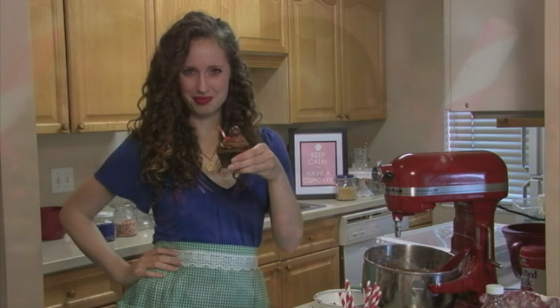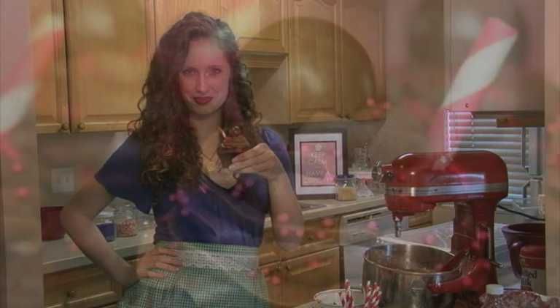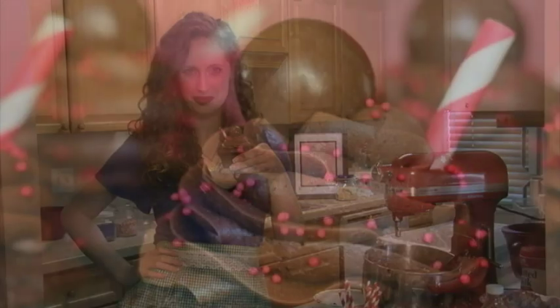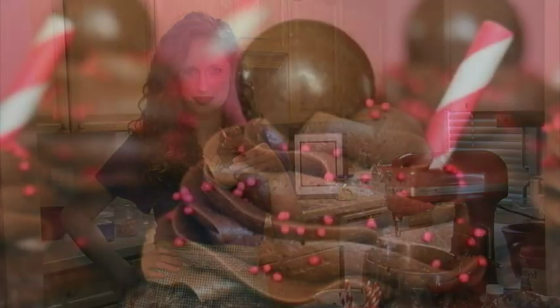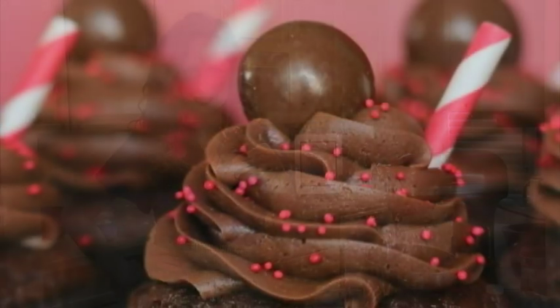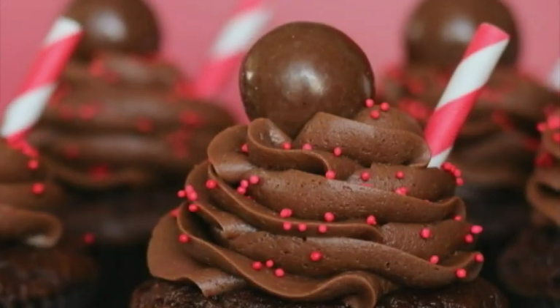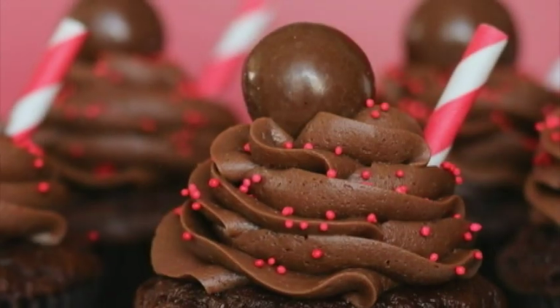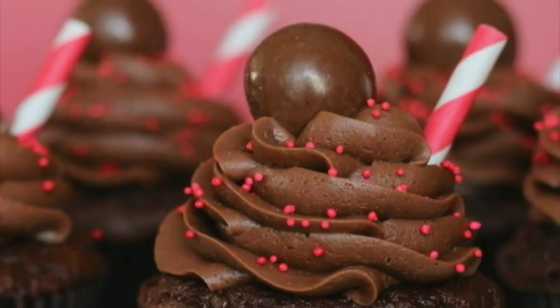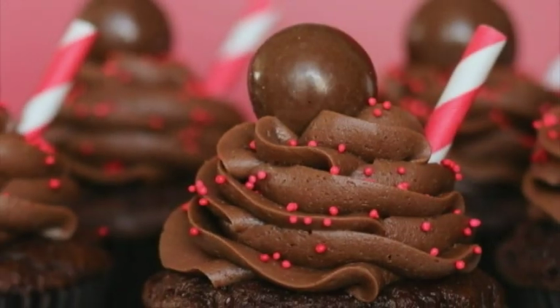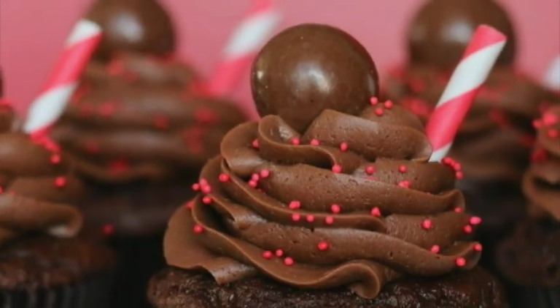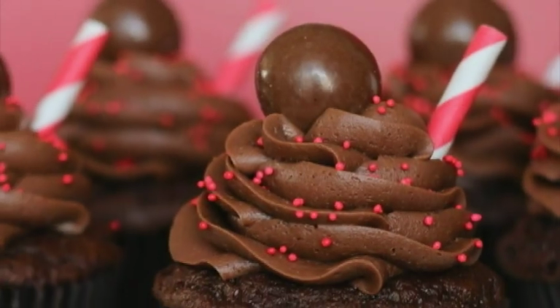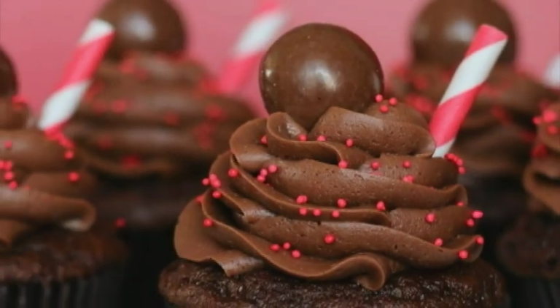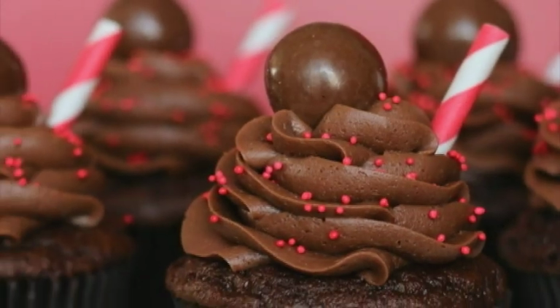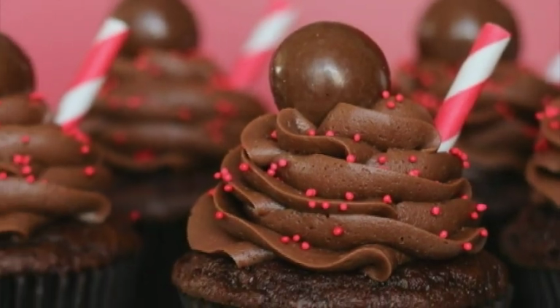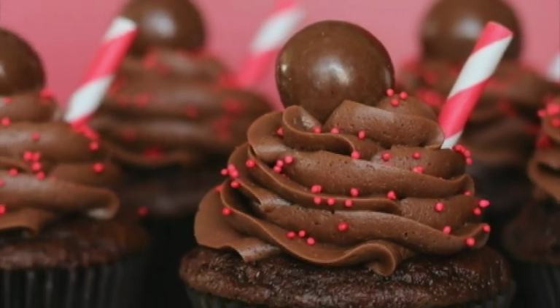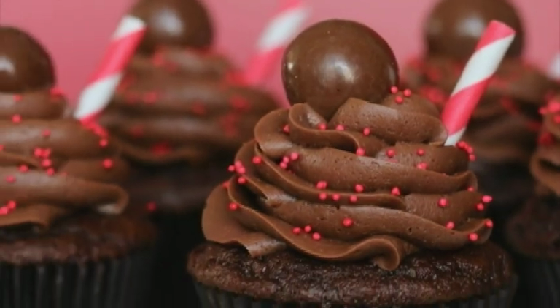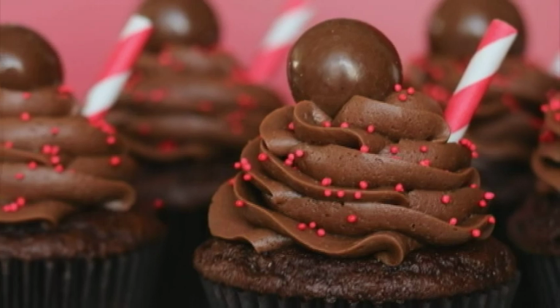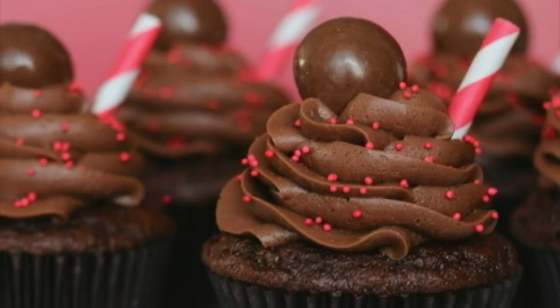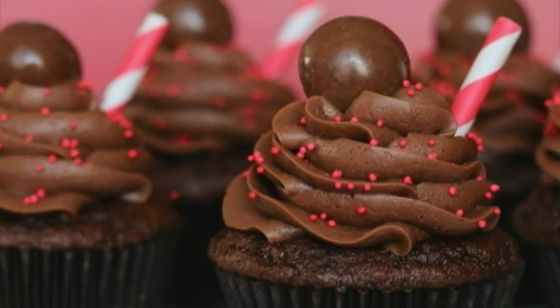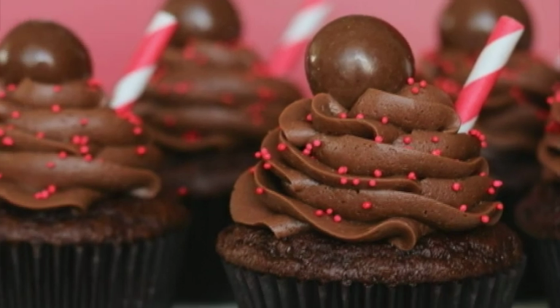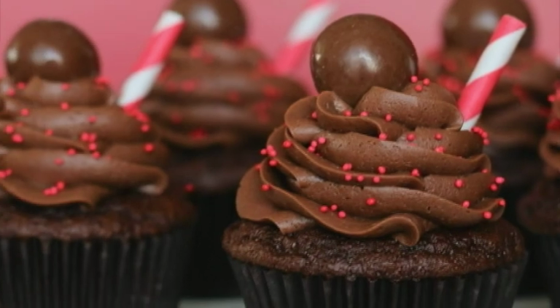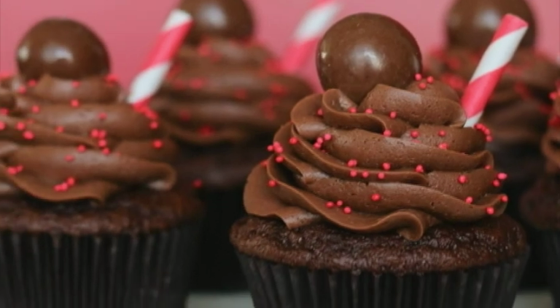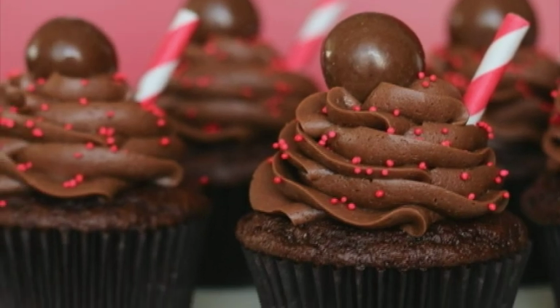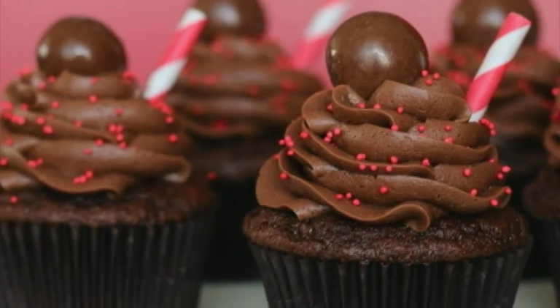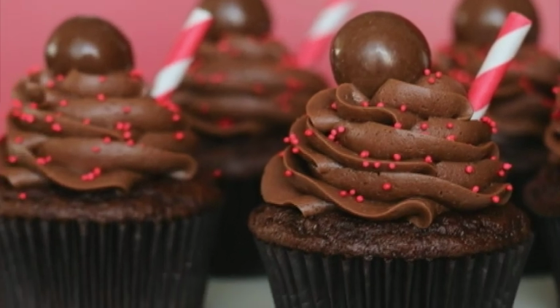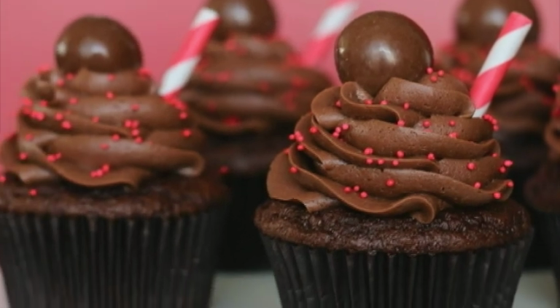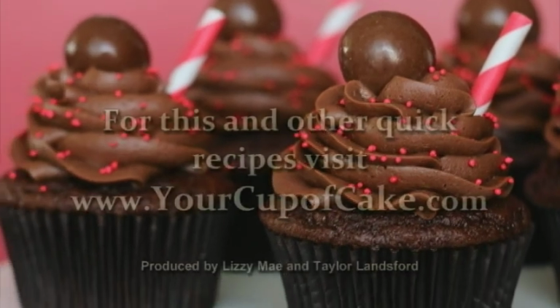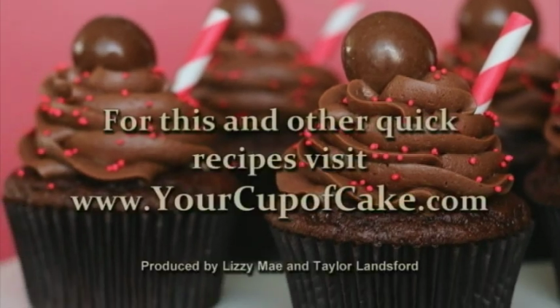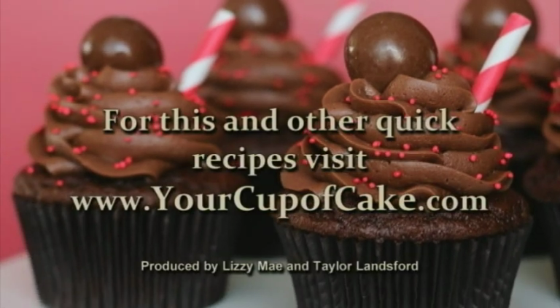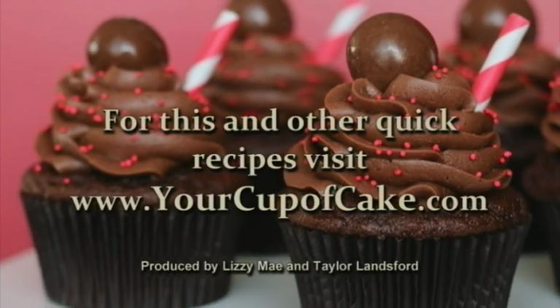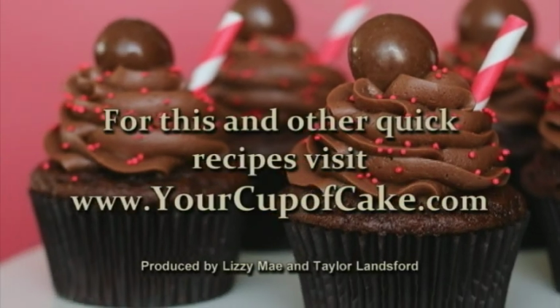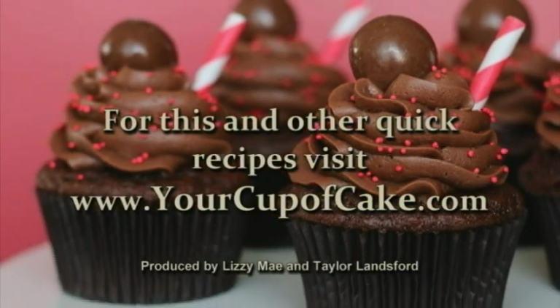So there you have it — the perfect chocolate malt cupcakes. Join us next week for piping tips and tricks.